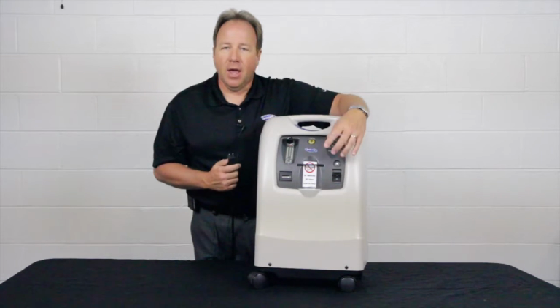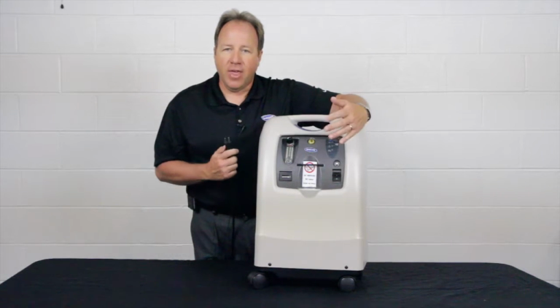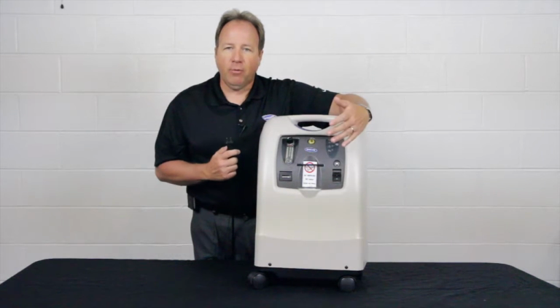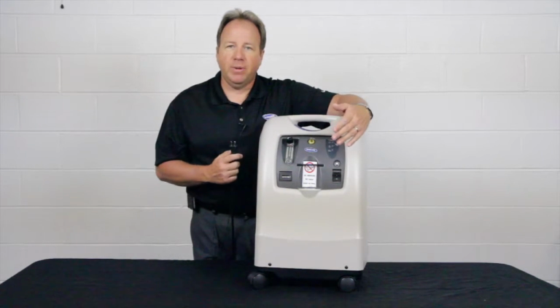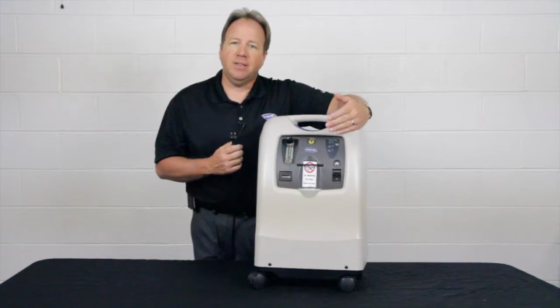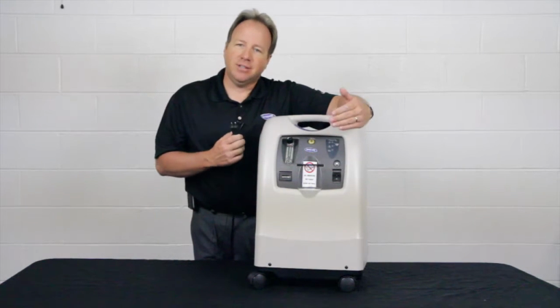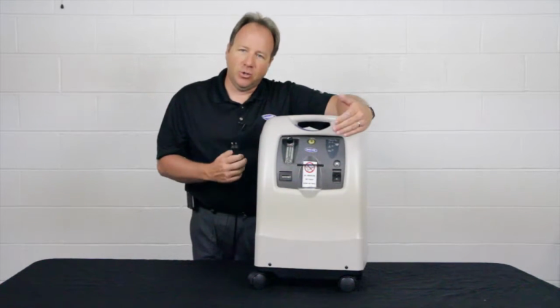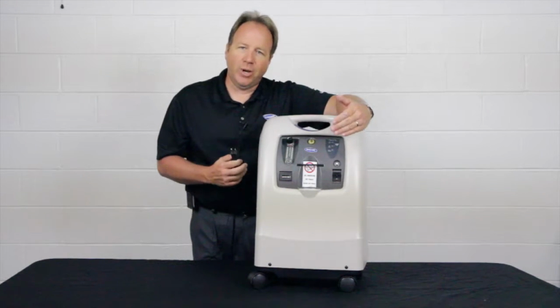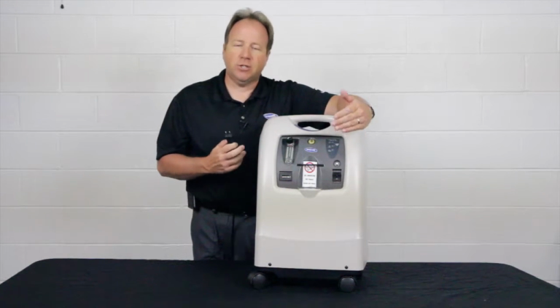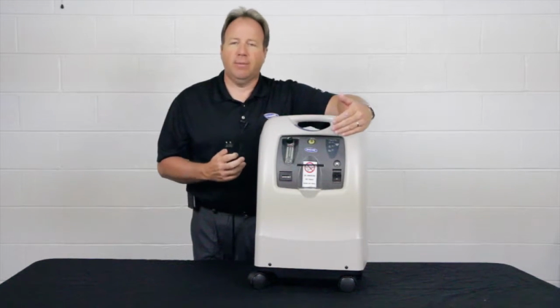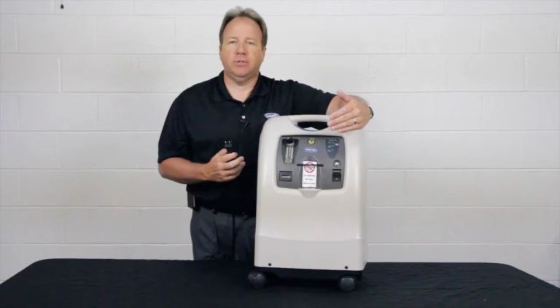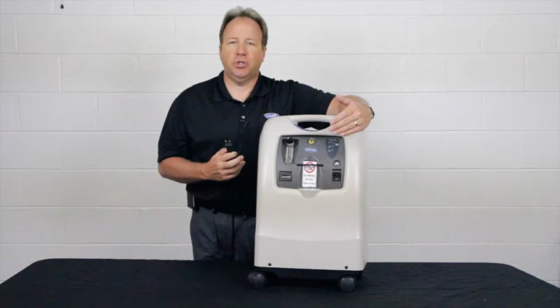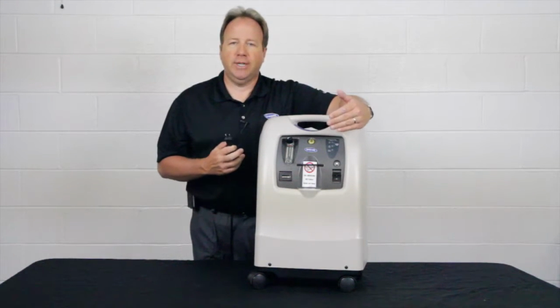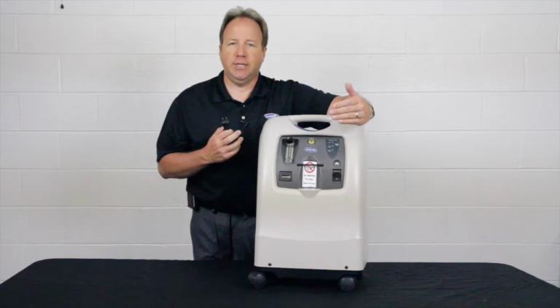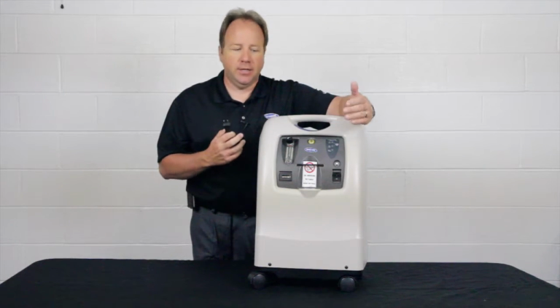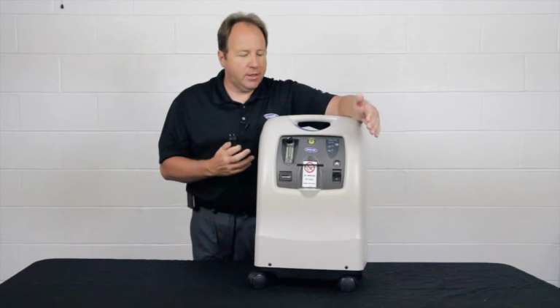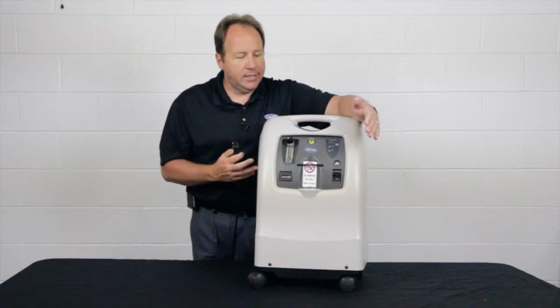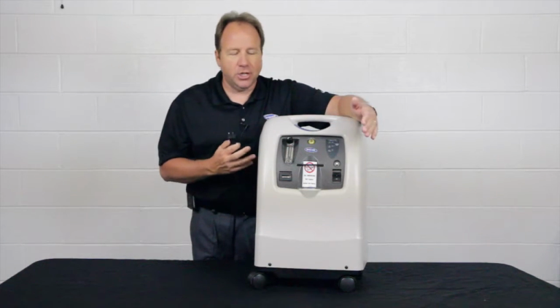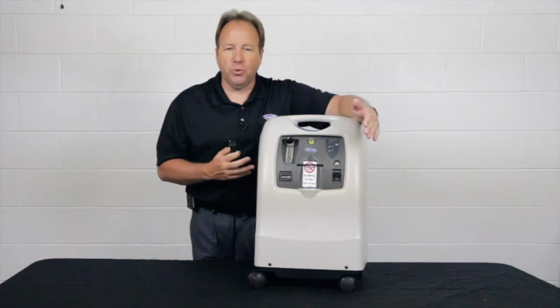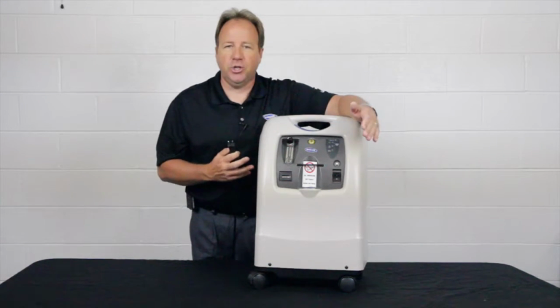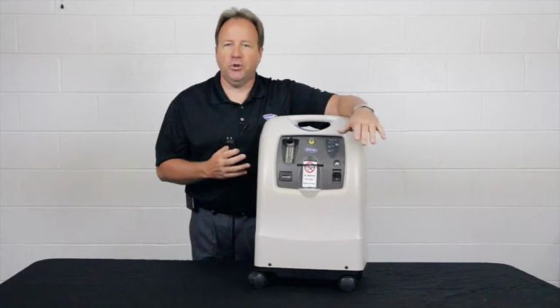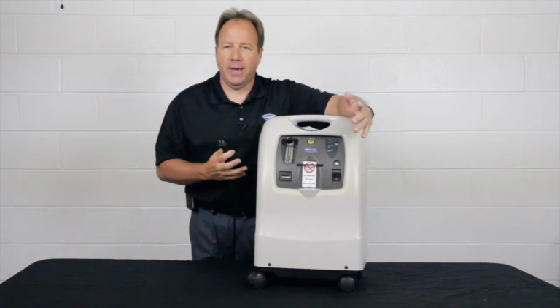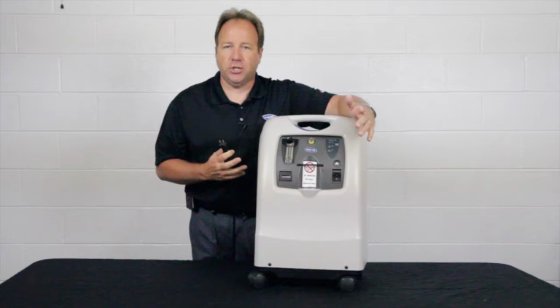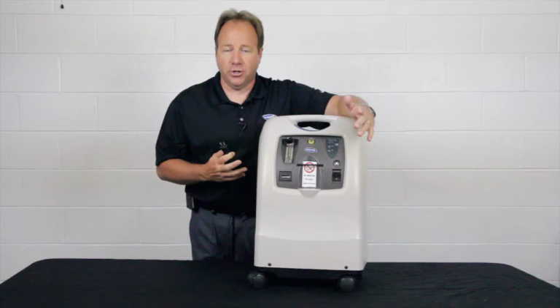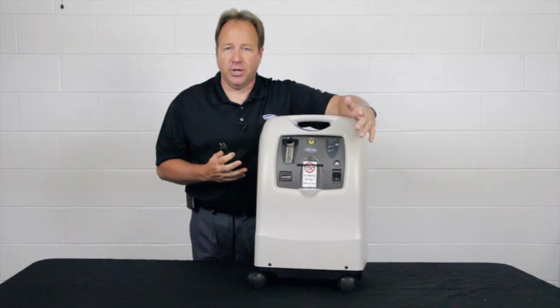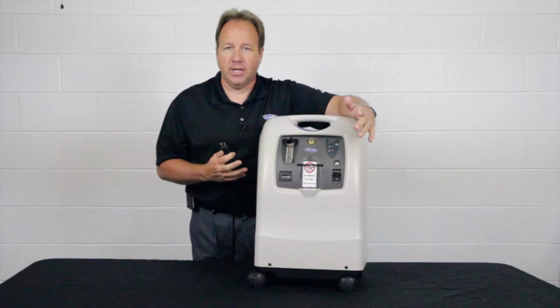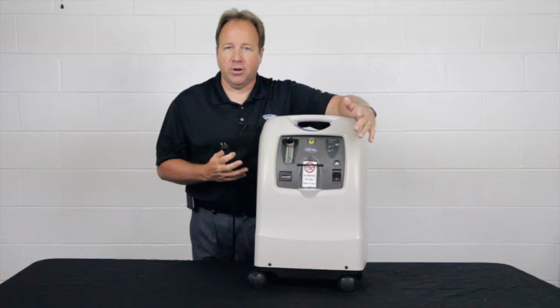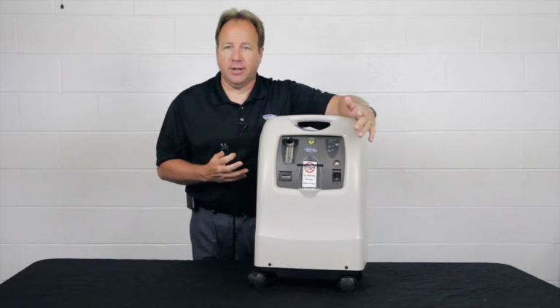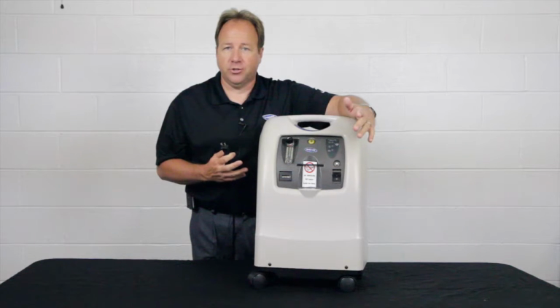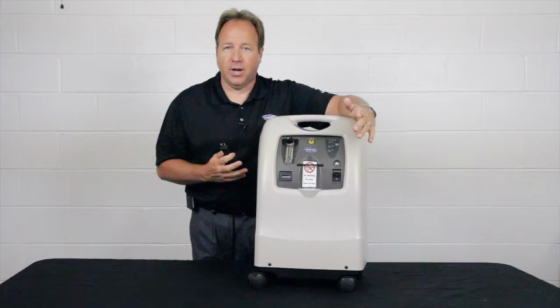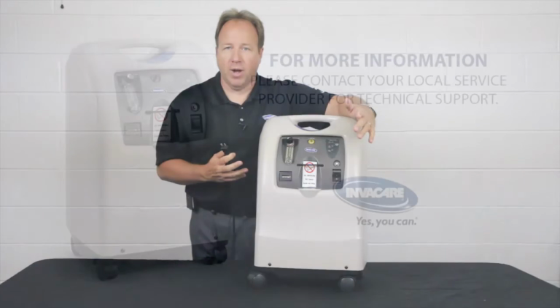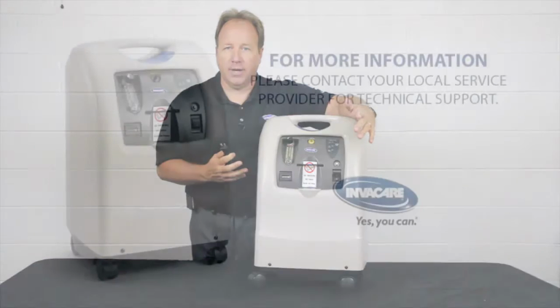And those would be the quick troubleshooting steps you would do to make sure you're getting your concentrator running.